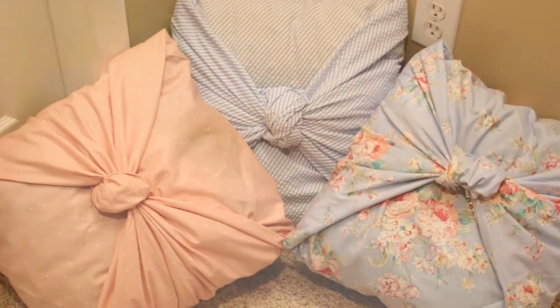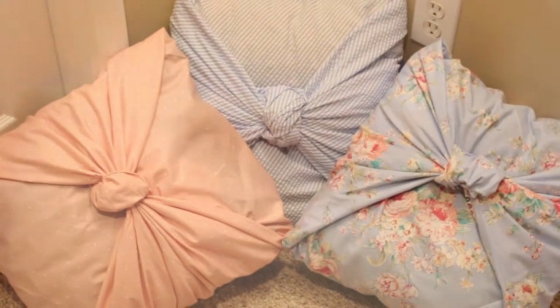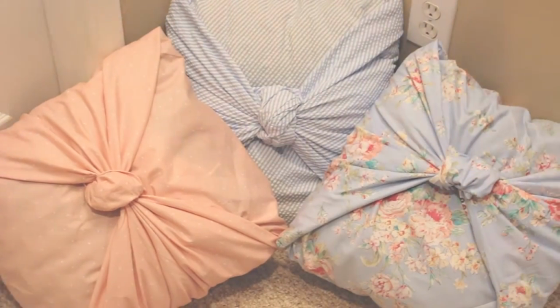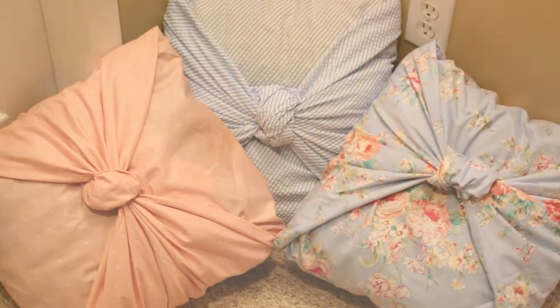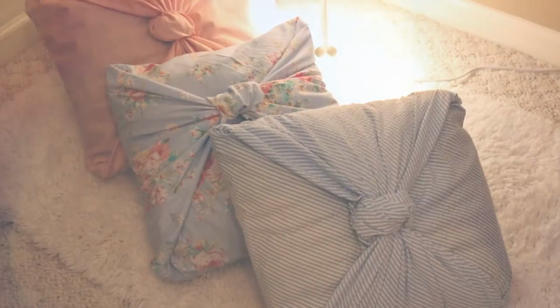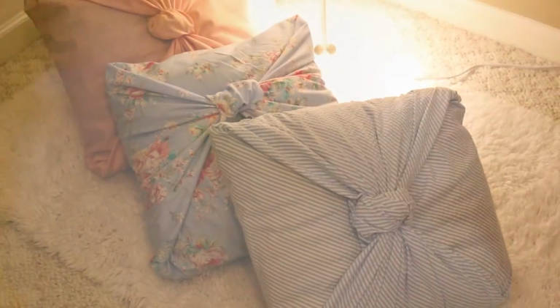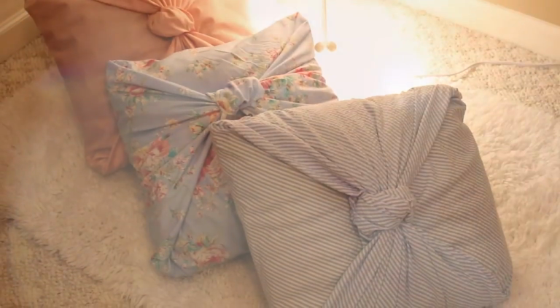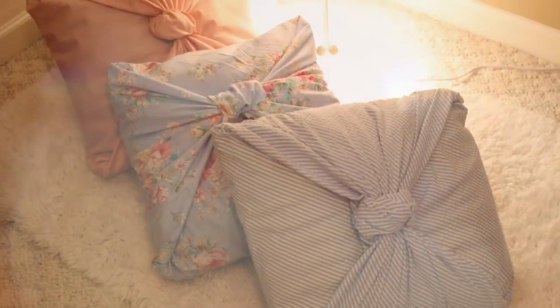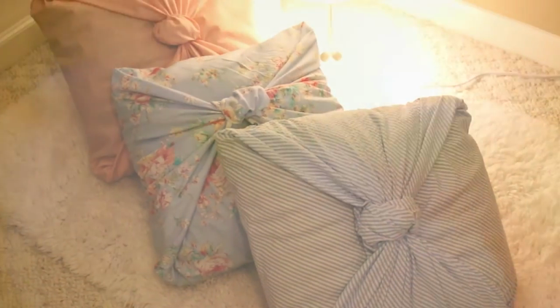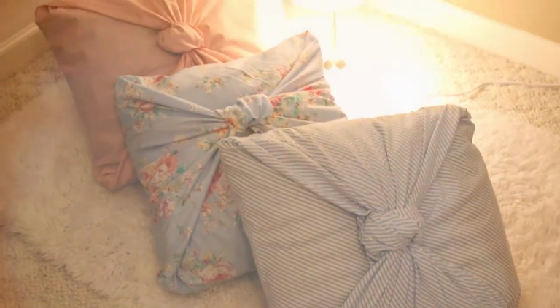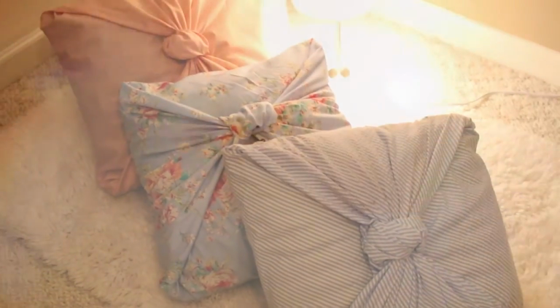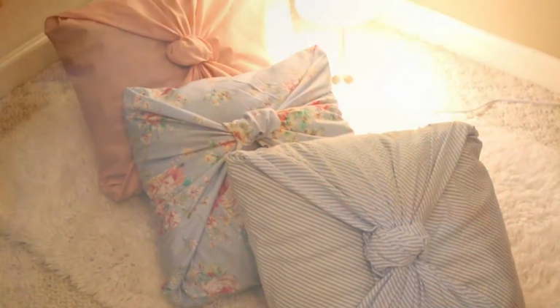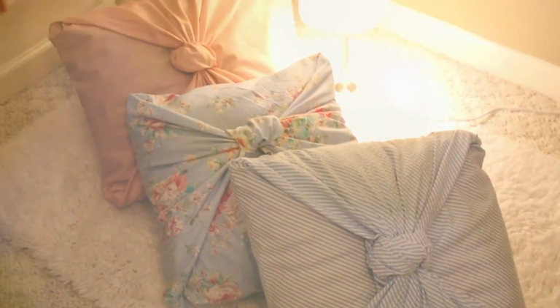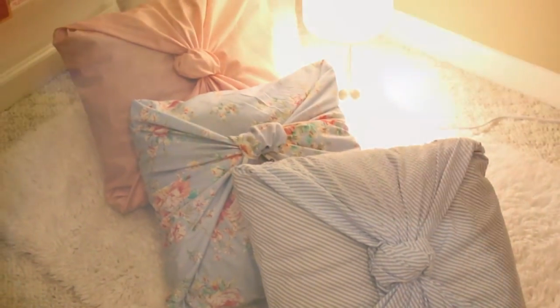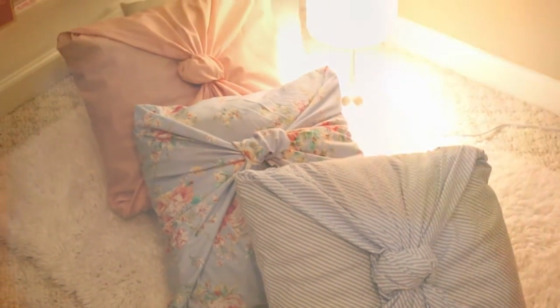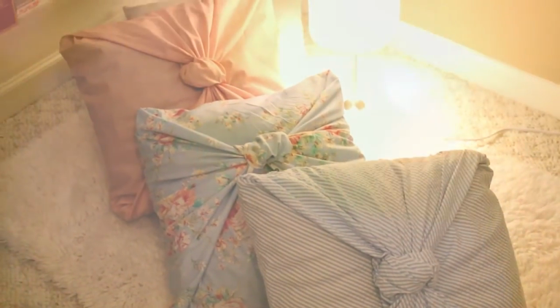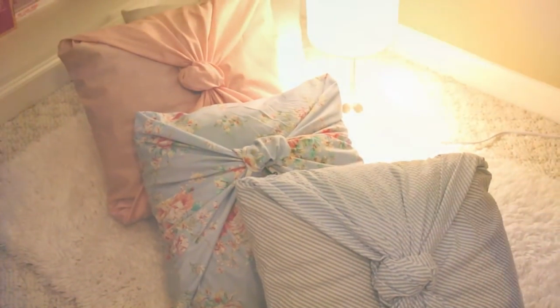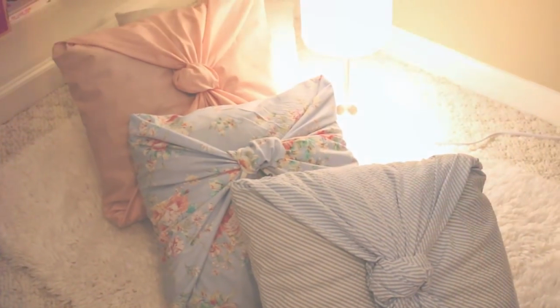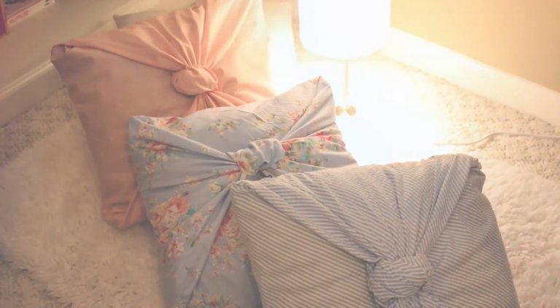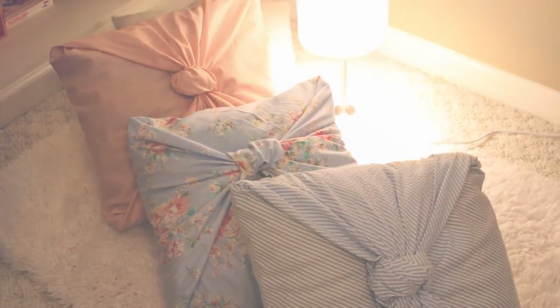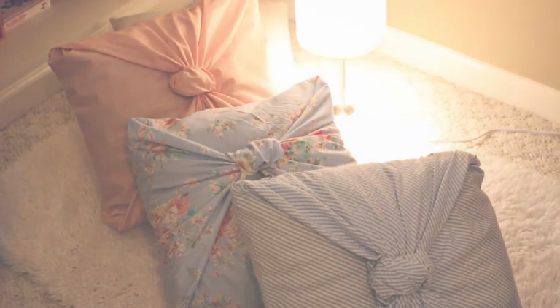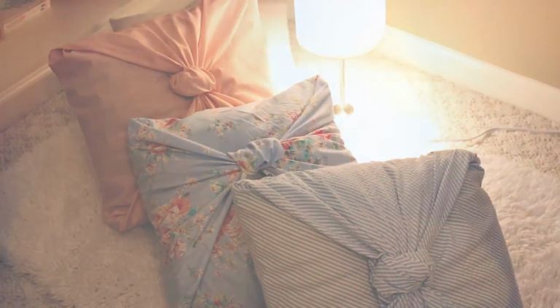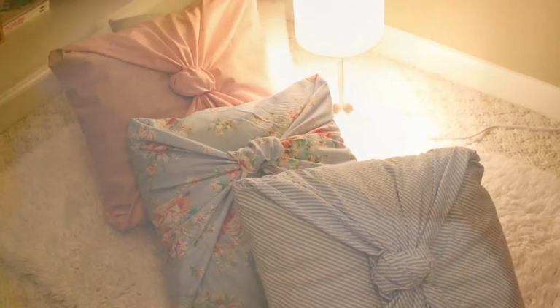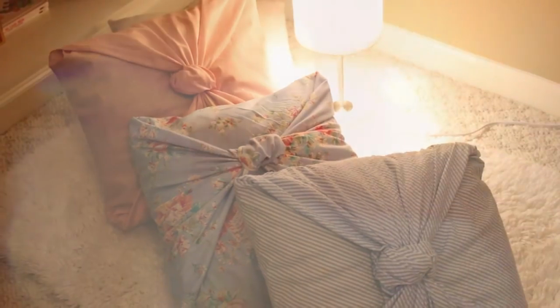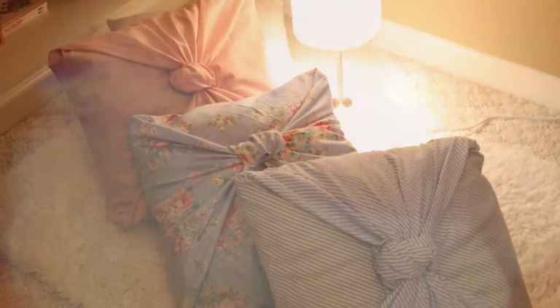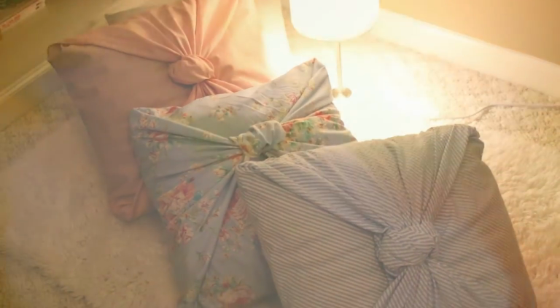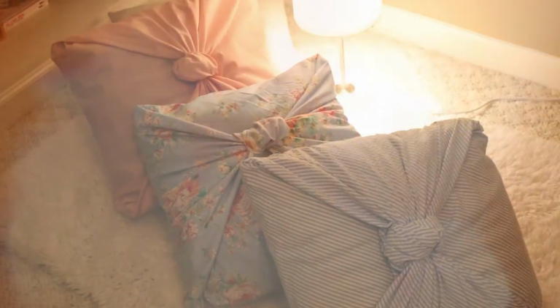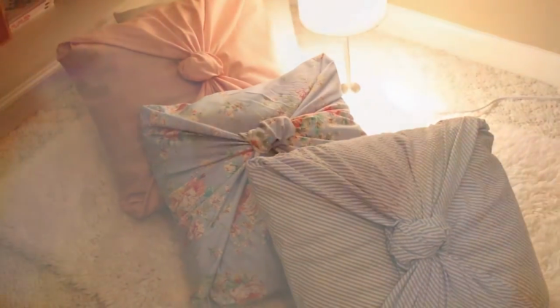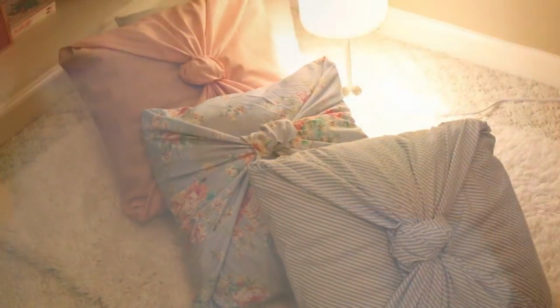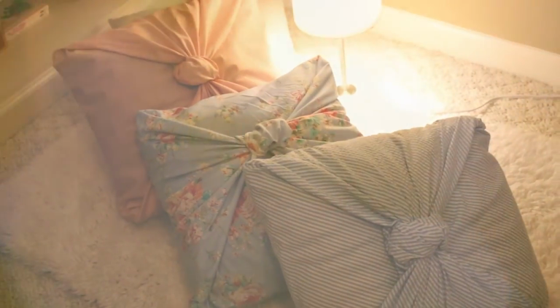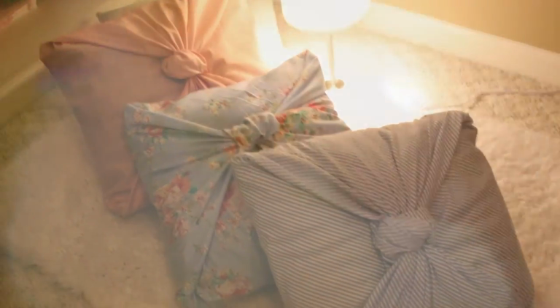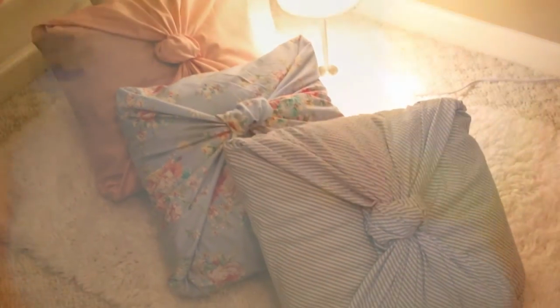I really love these colors and I hope you guys like this video. Don't forget to like, comment, and subscribe, and I'll see you in my next video. Bye guys!